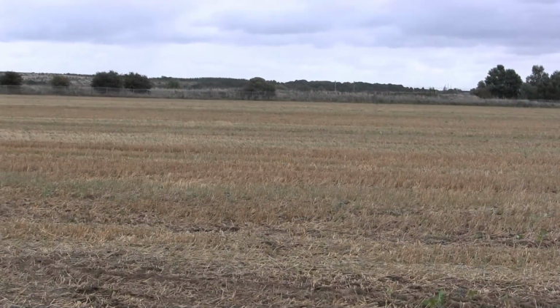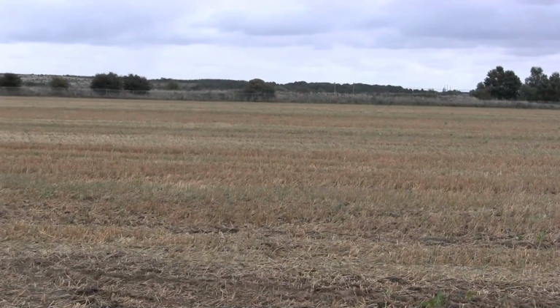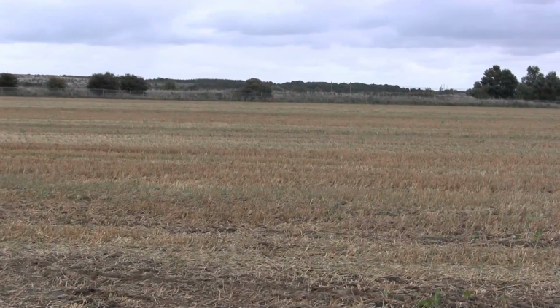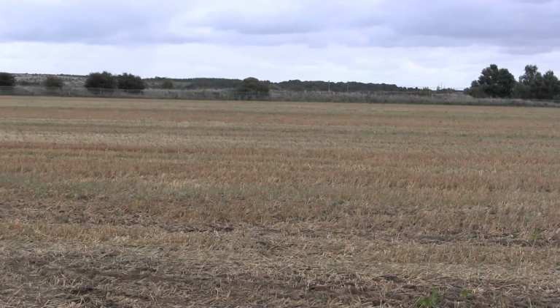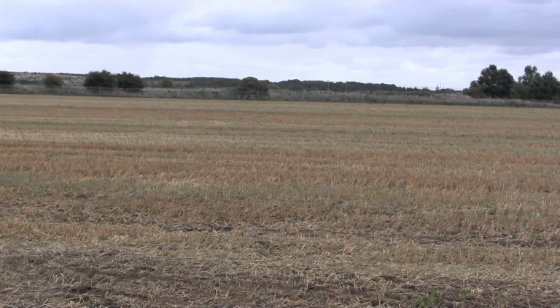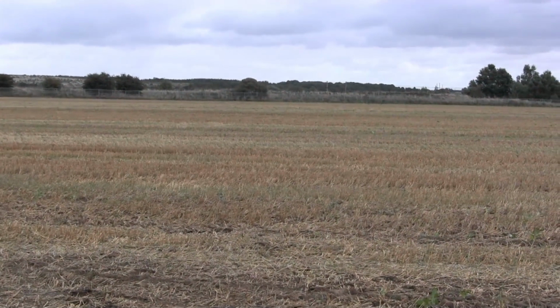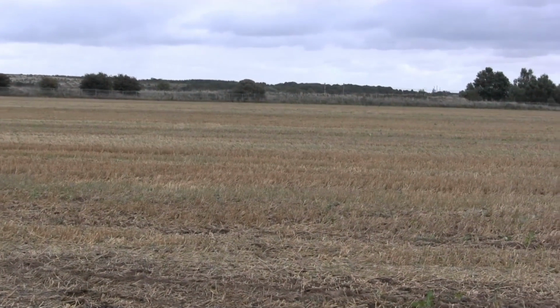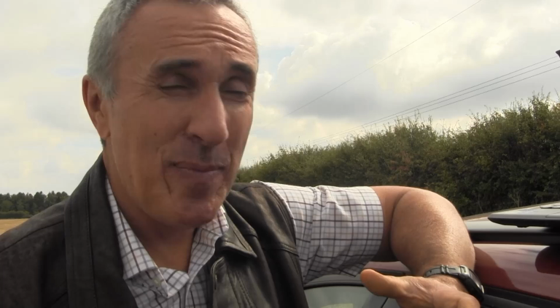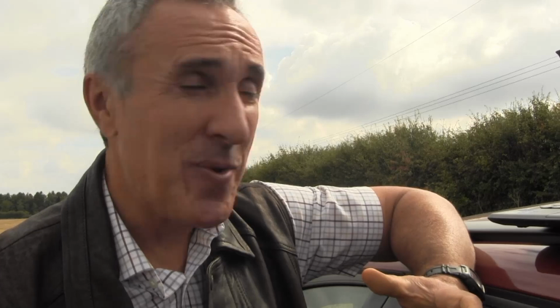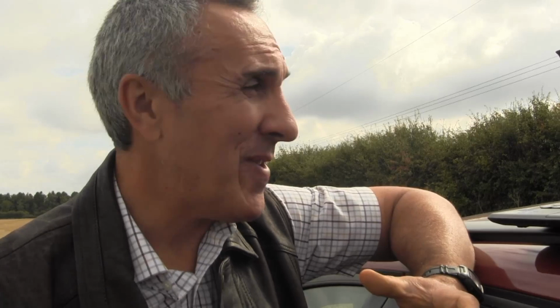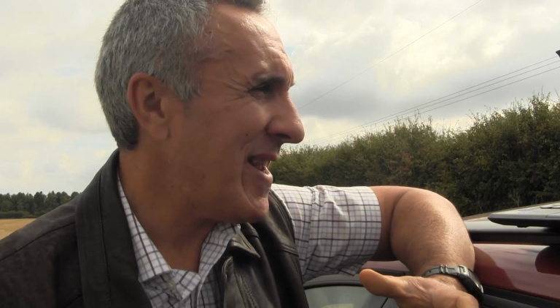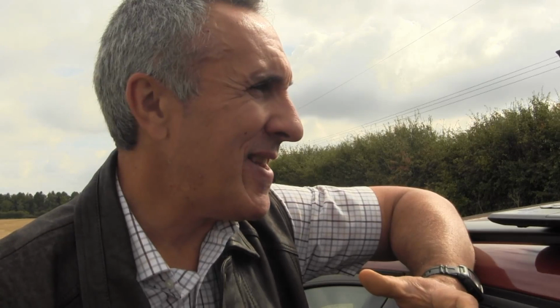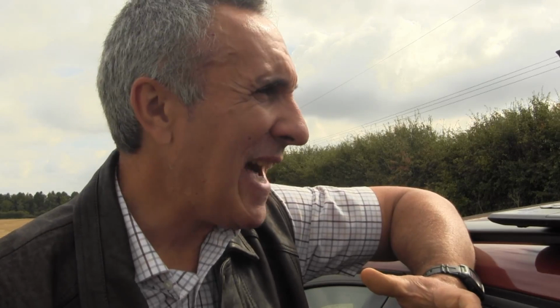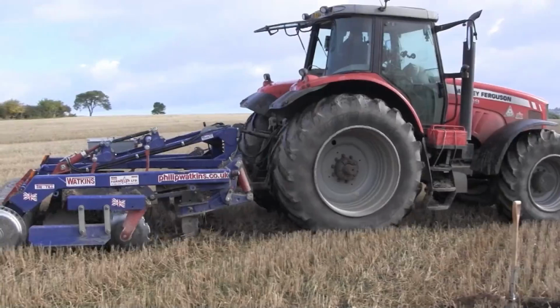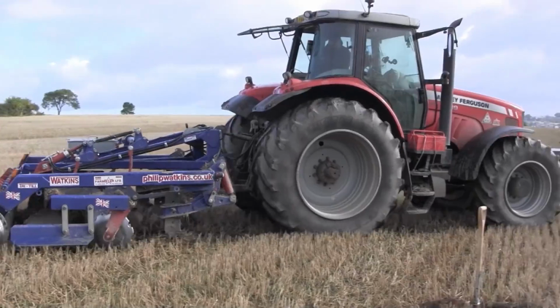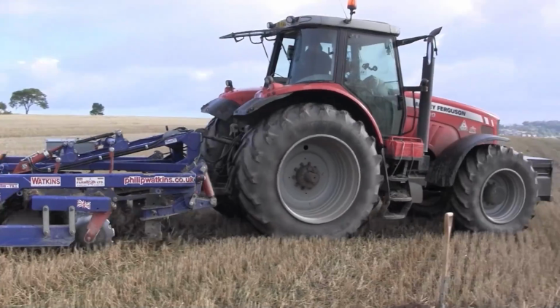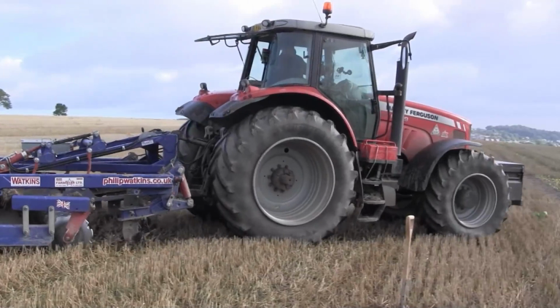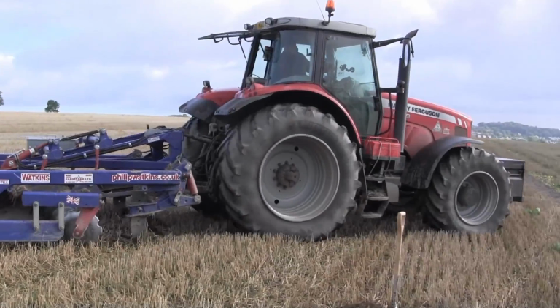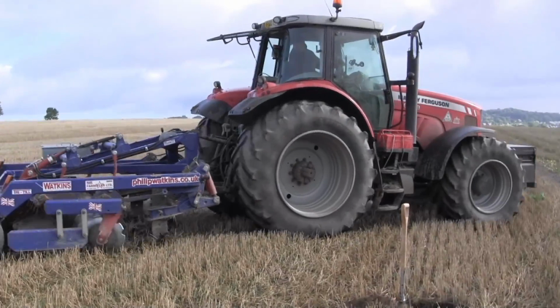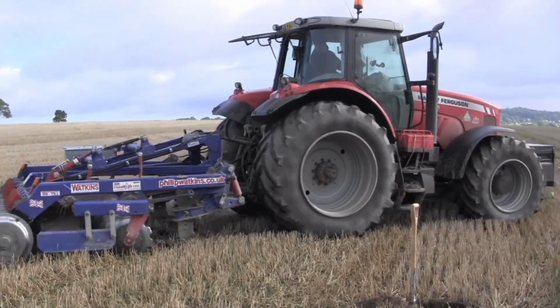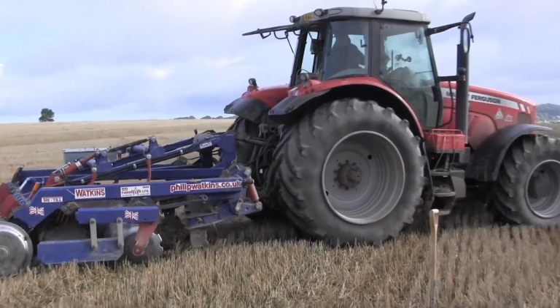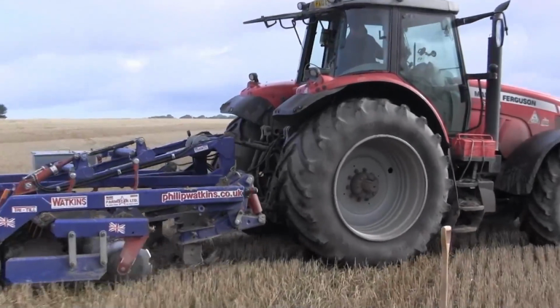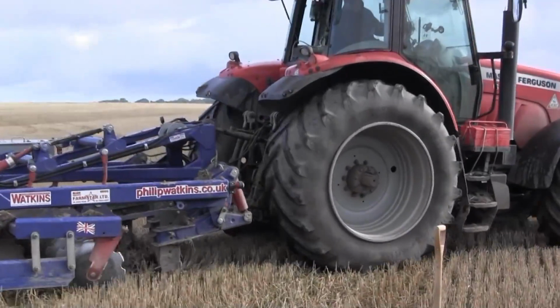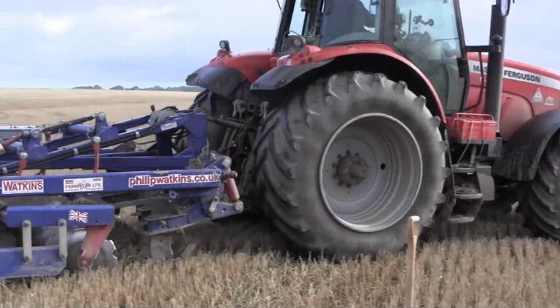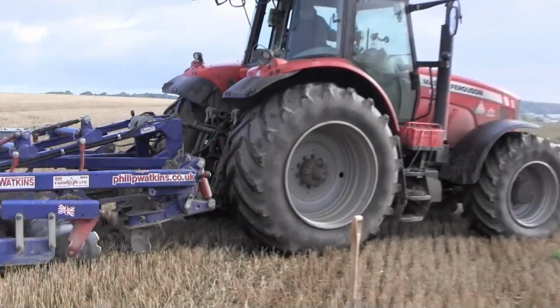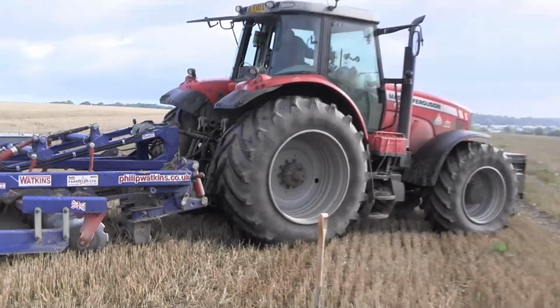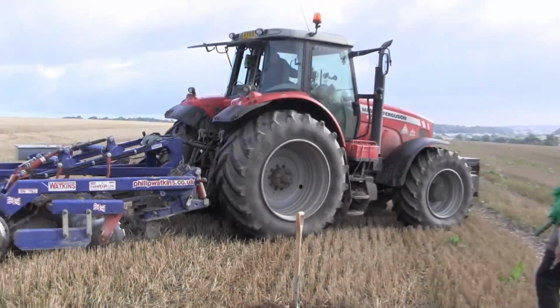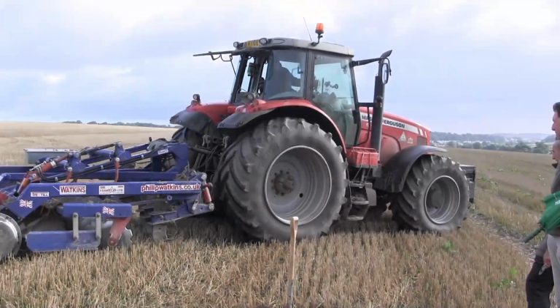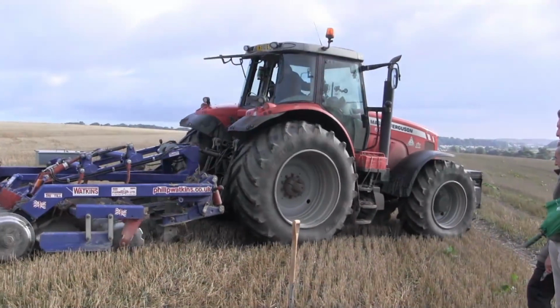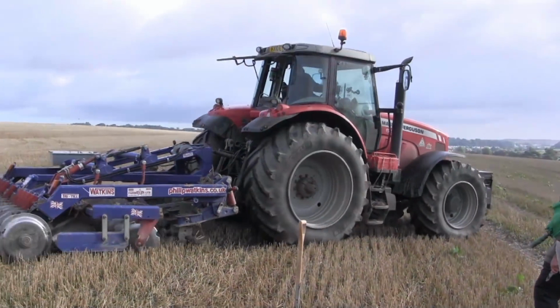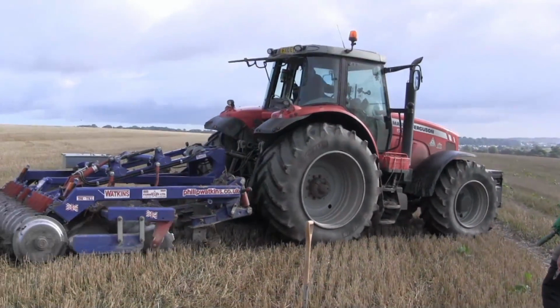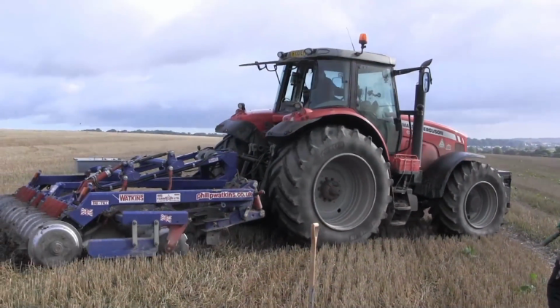Then it's important — as important really — to dig after the machine has passed and make sure it's done the job that you've planned for it to do.